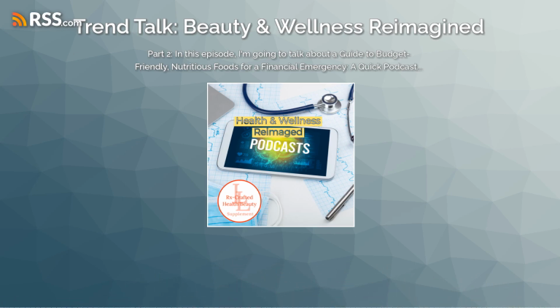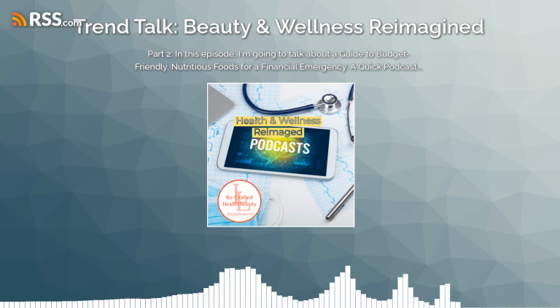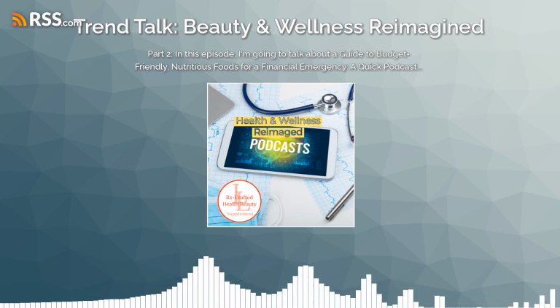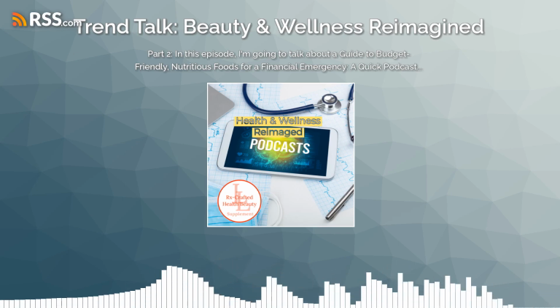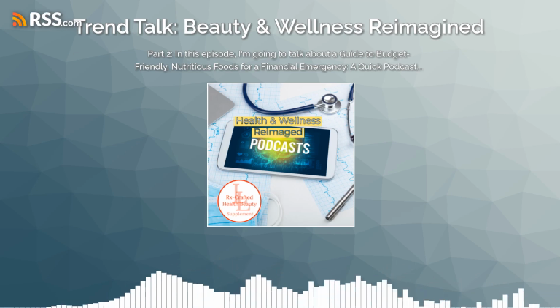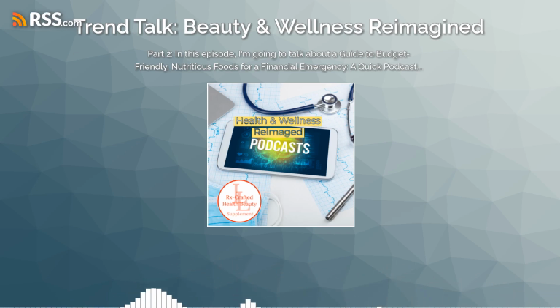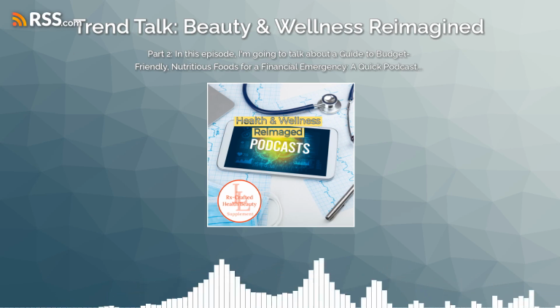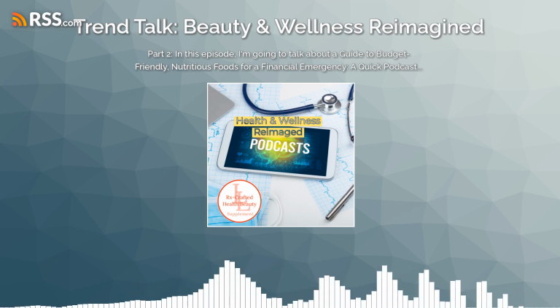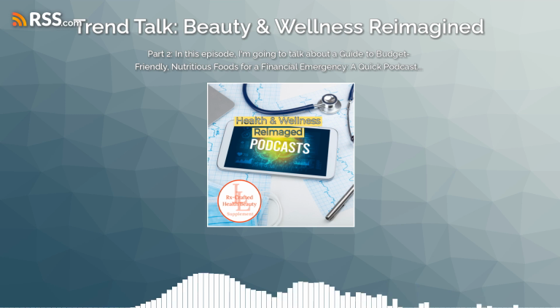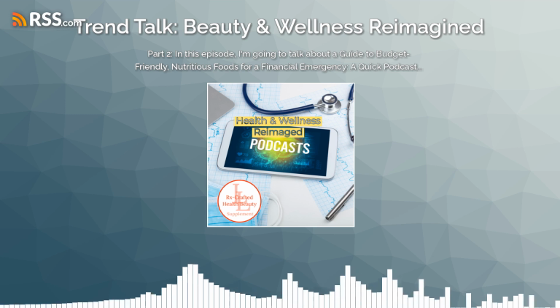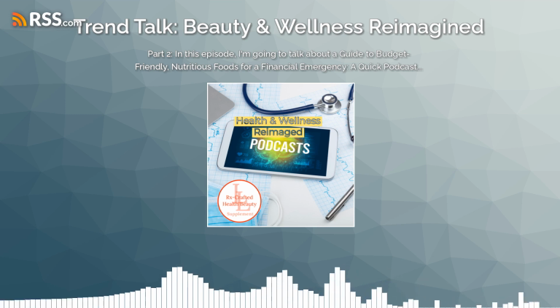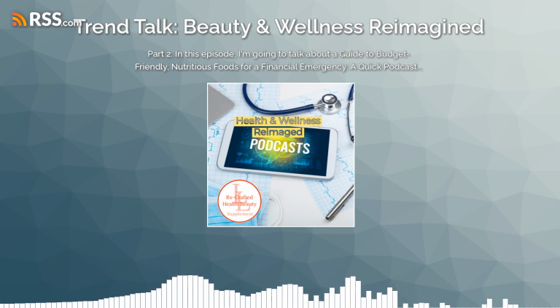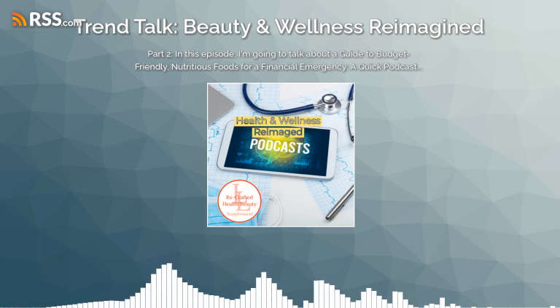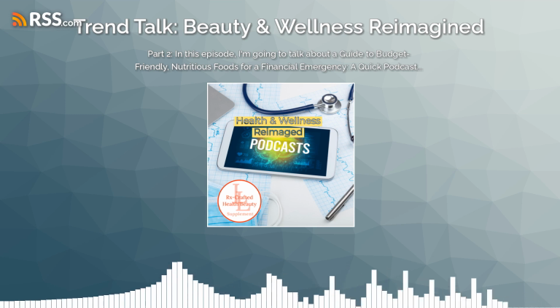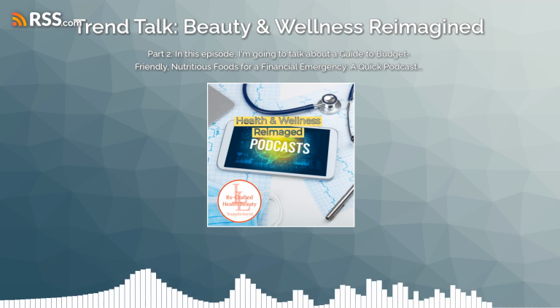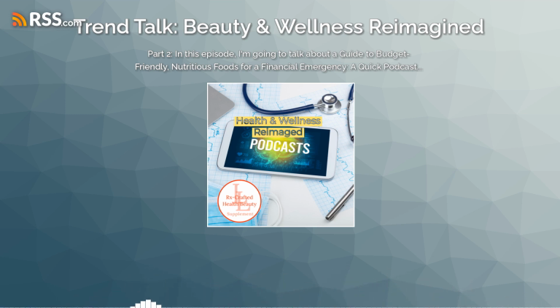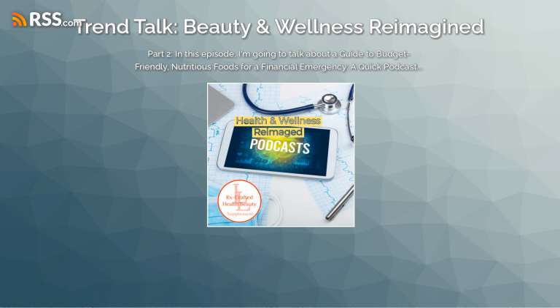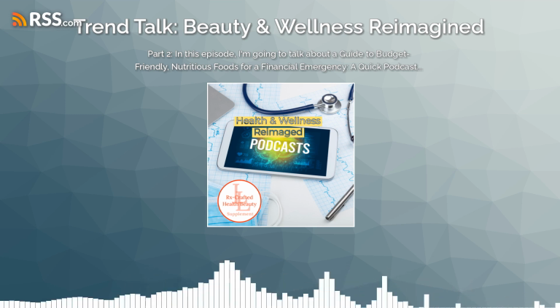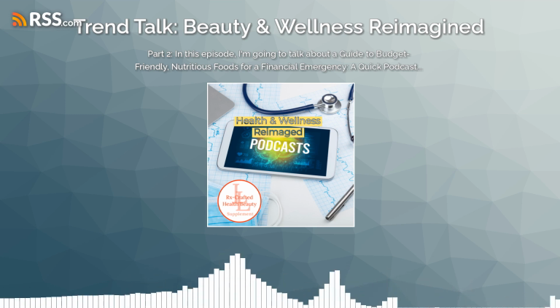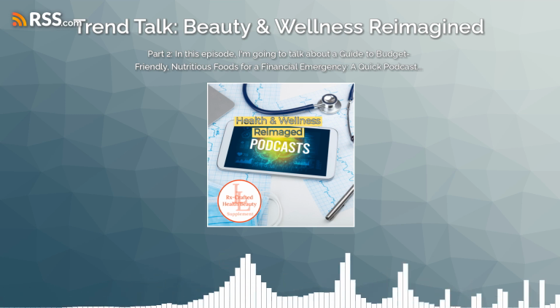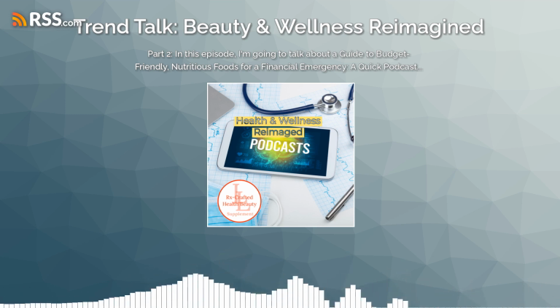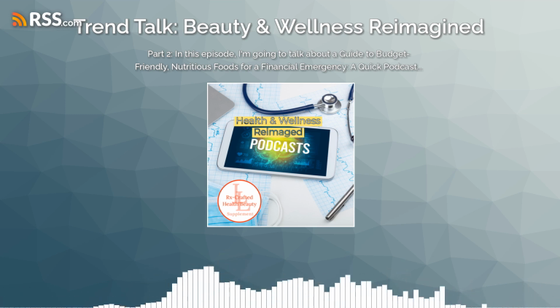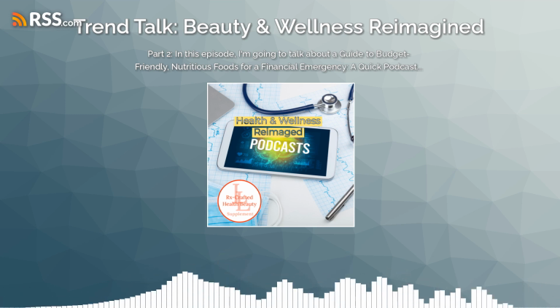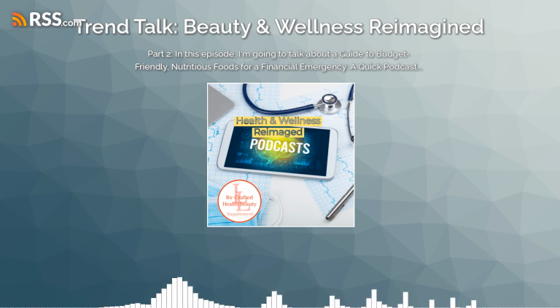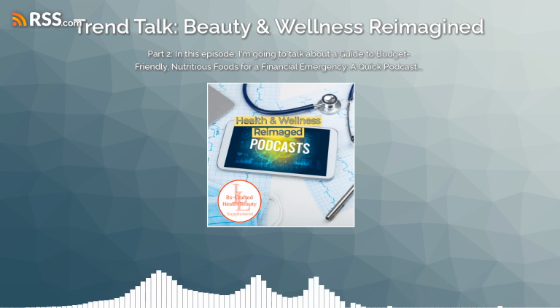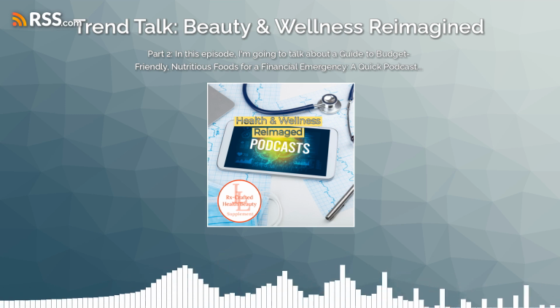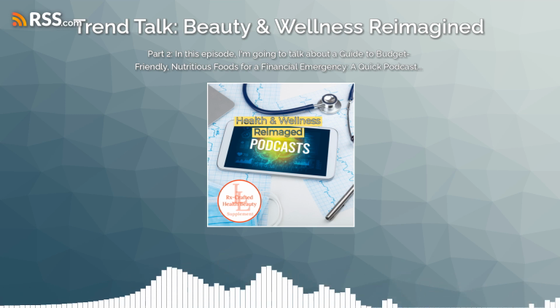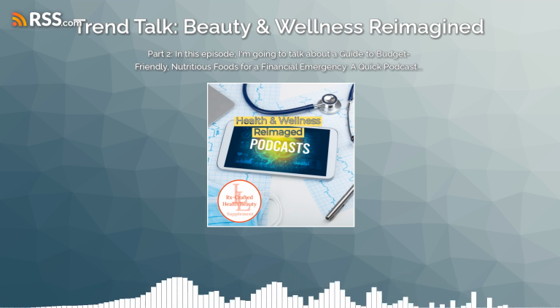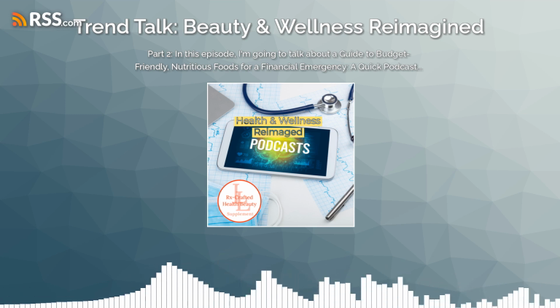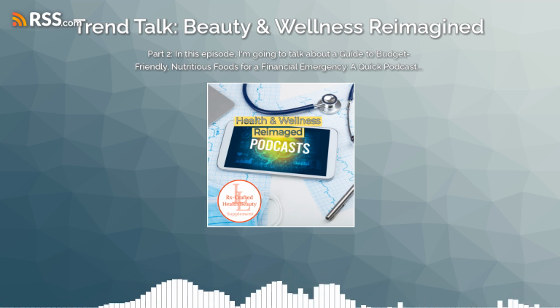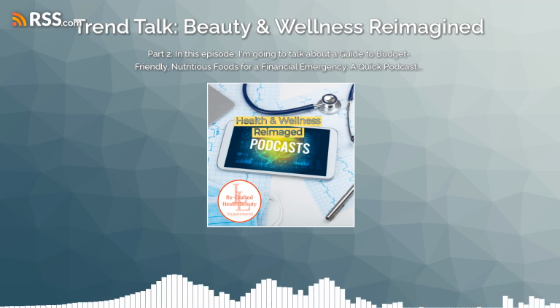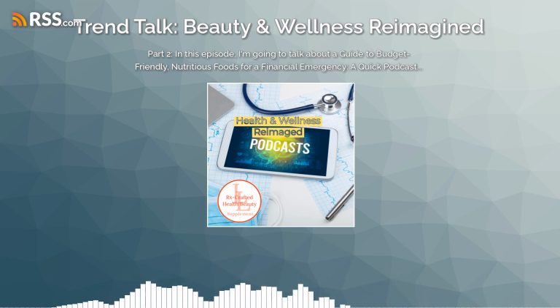Whole grain pasta. This cost-effective and filling option can be paired with simple sauces or veggies for an extra treat.